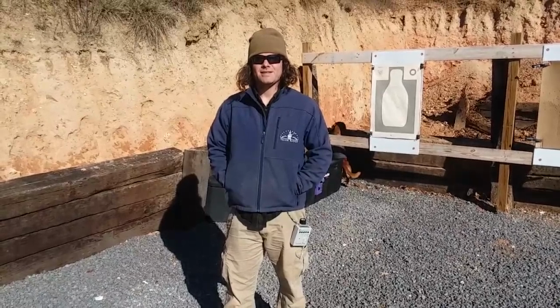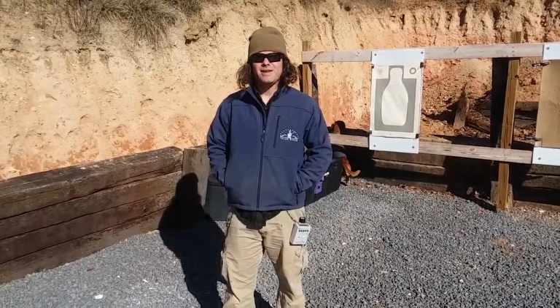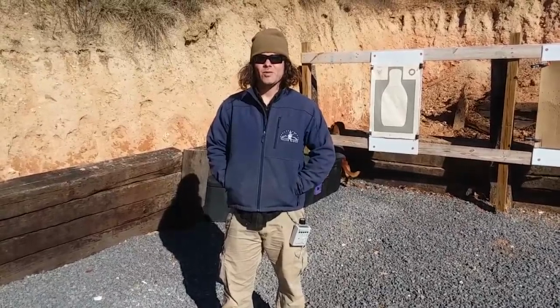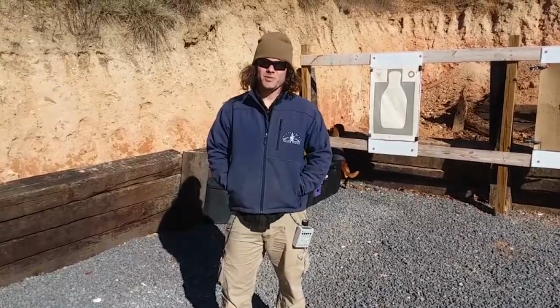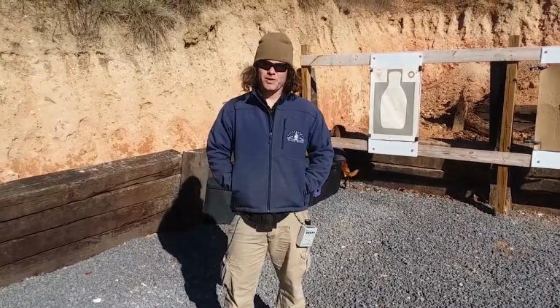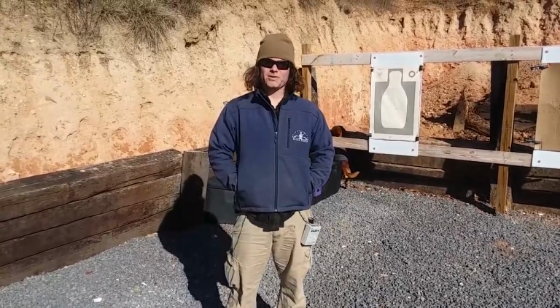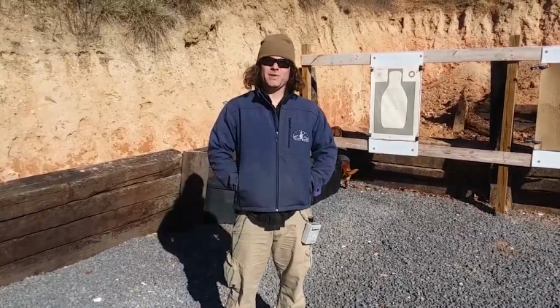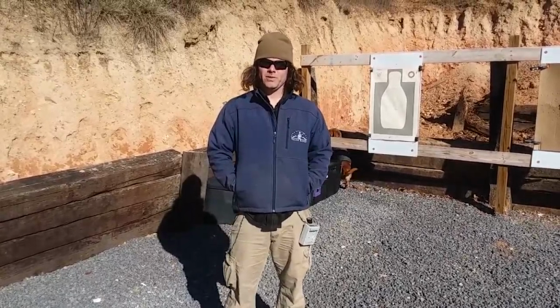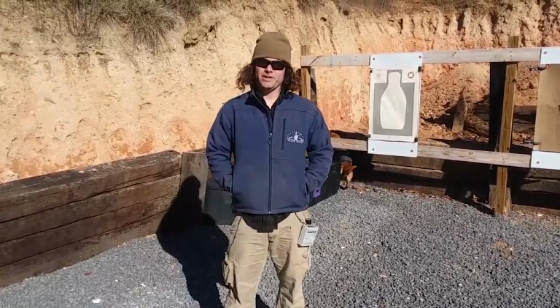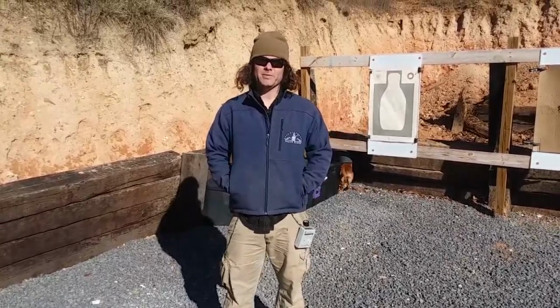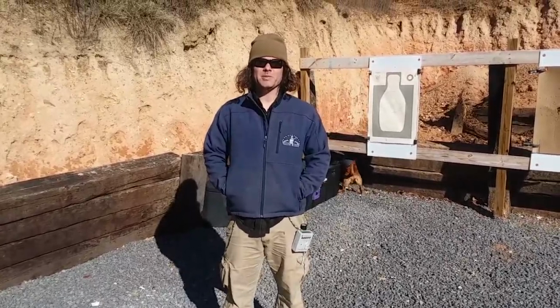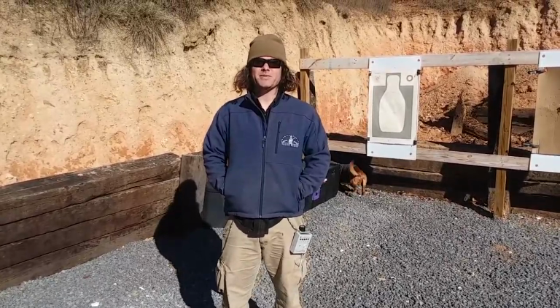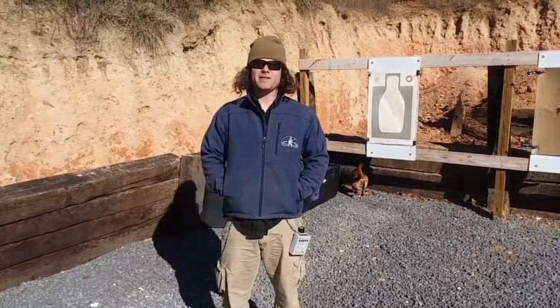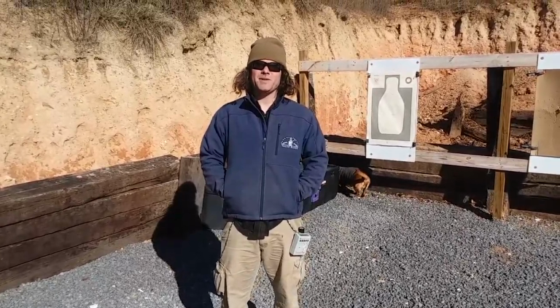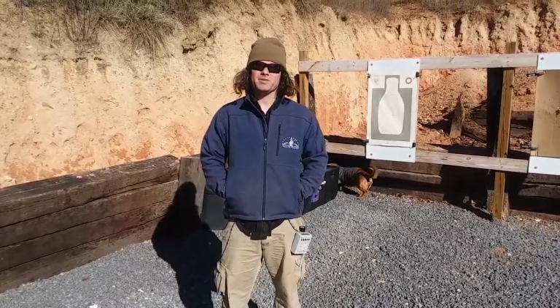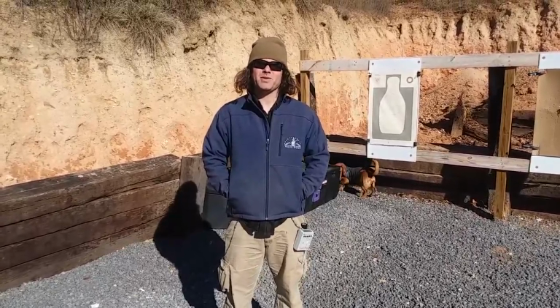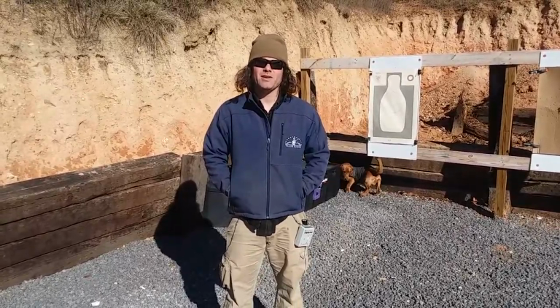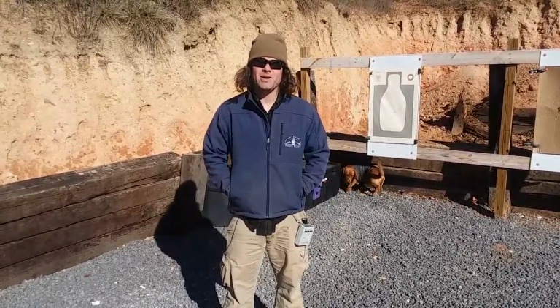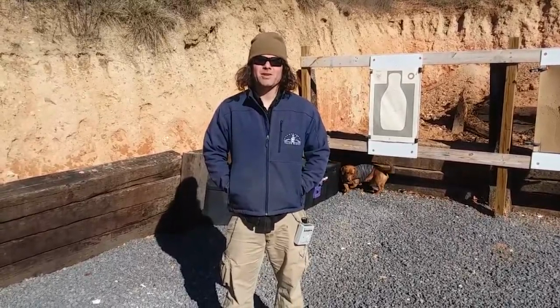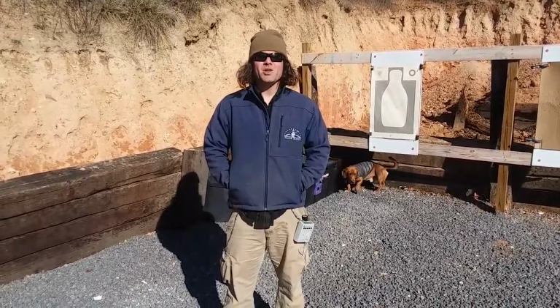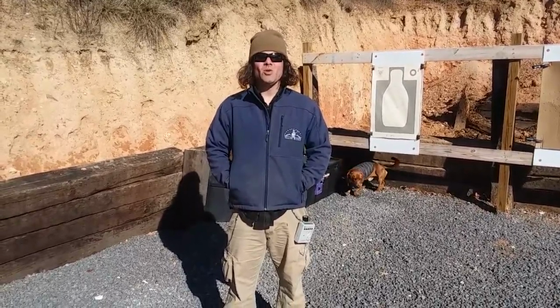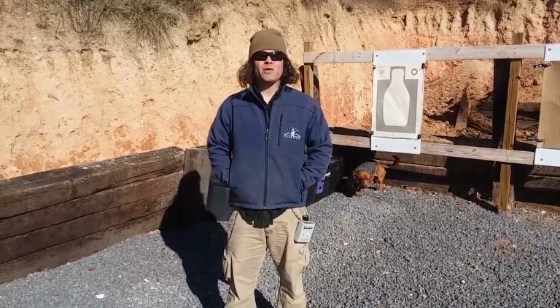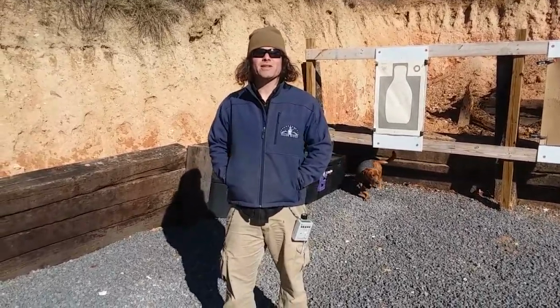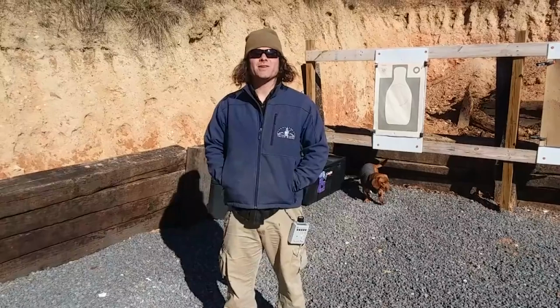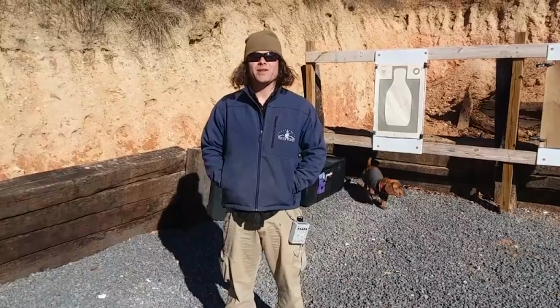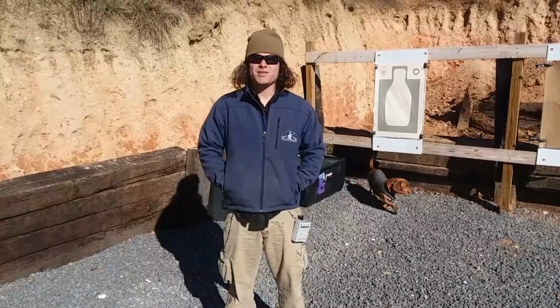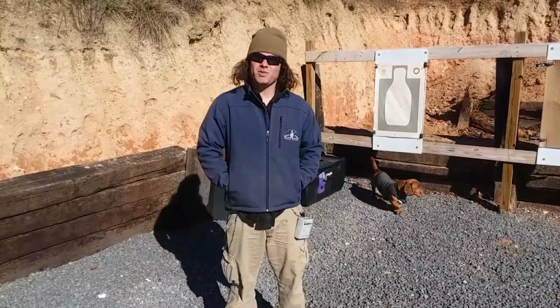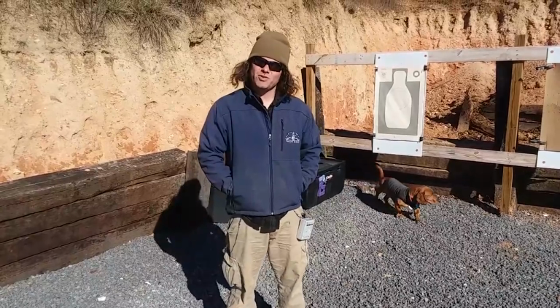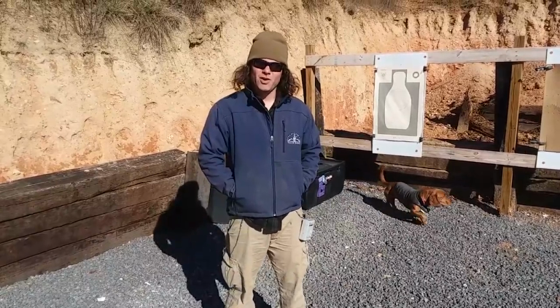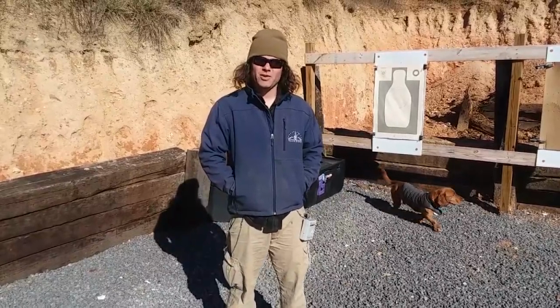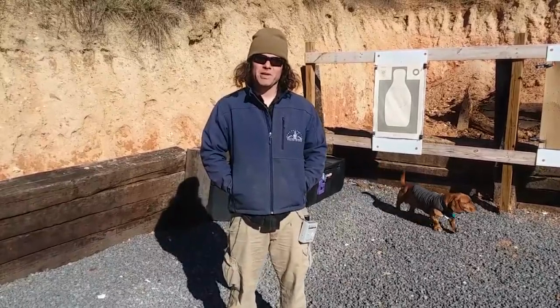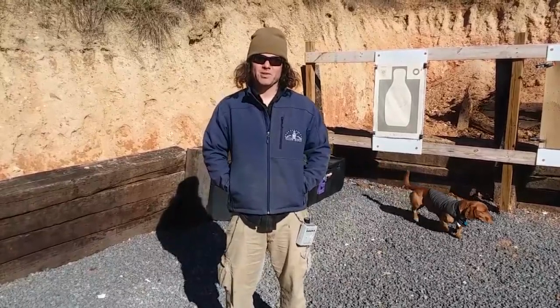Hey everyone, Fred Hendricks with Valor Ridge. The purpose of today's video is to talk about cold weather considerations when you're drawing your pistol.